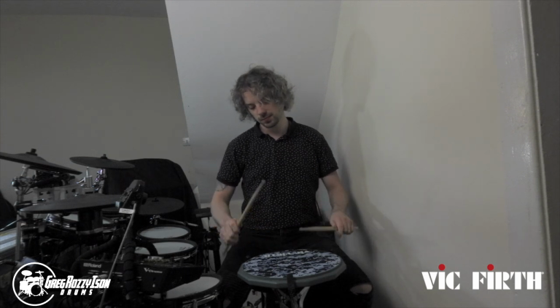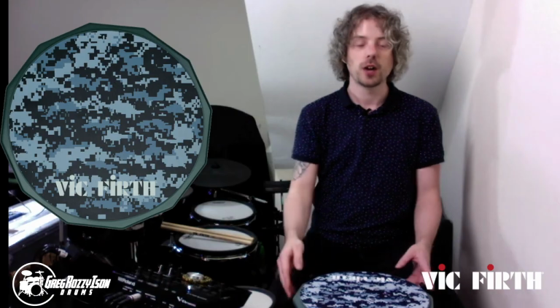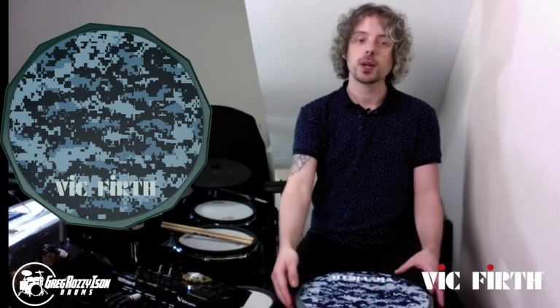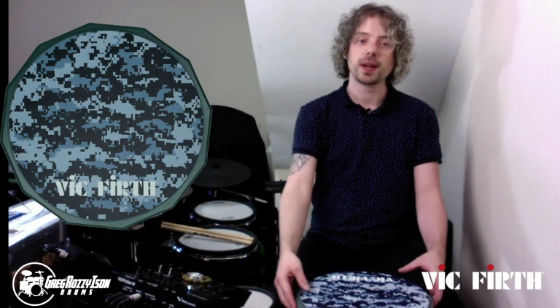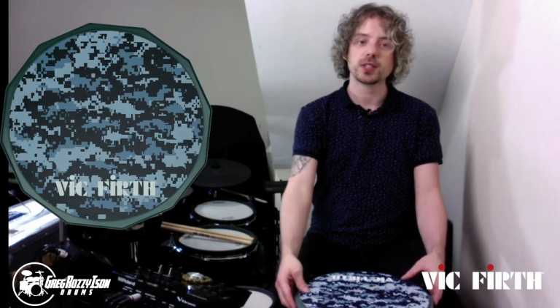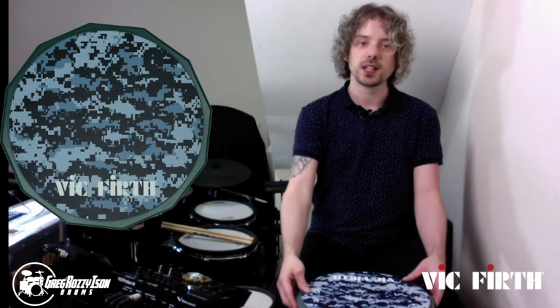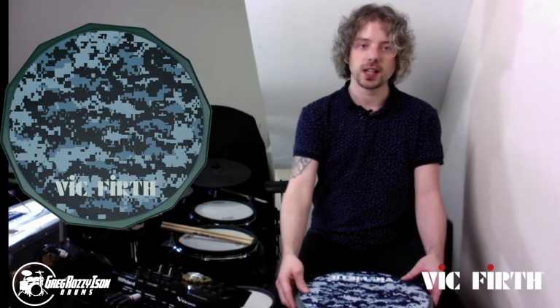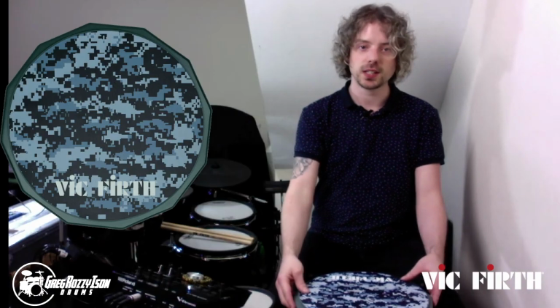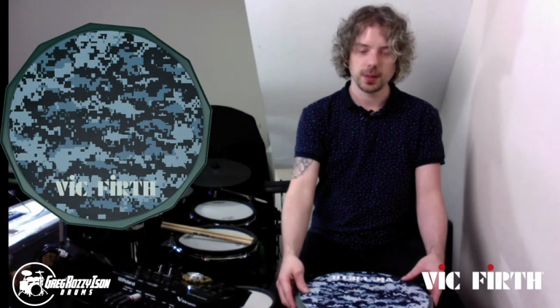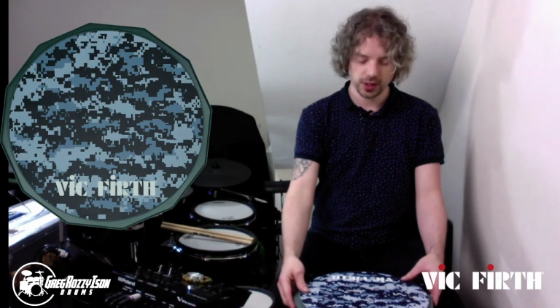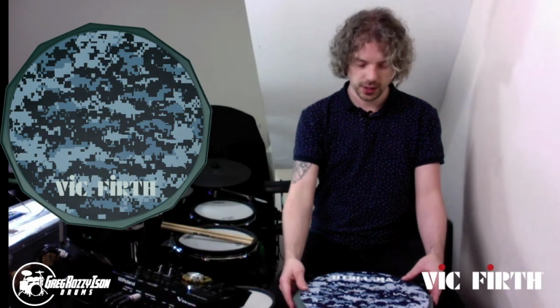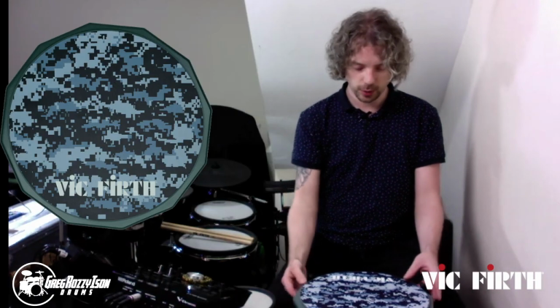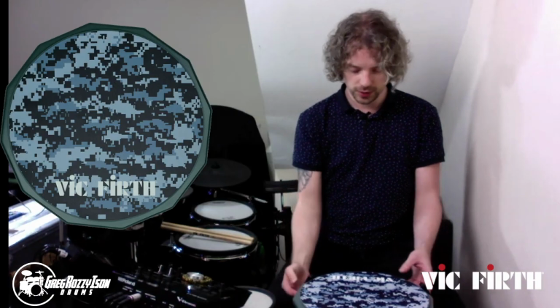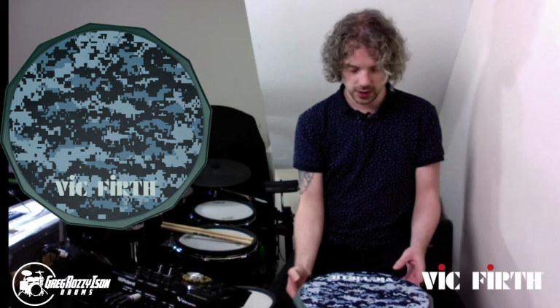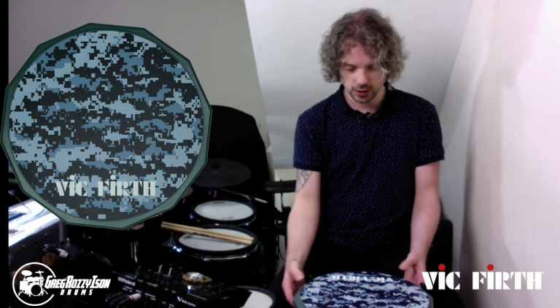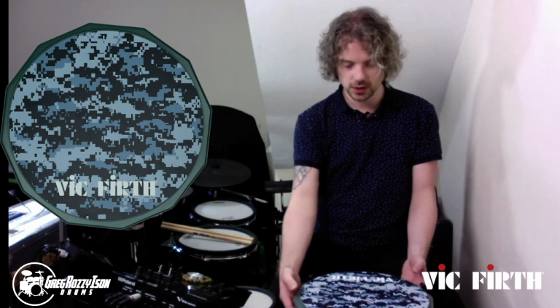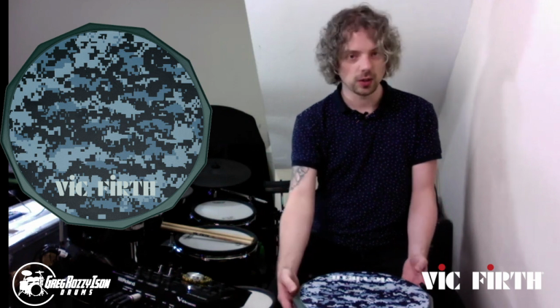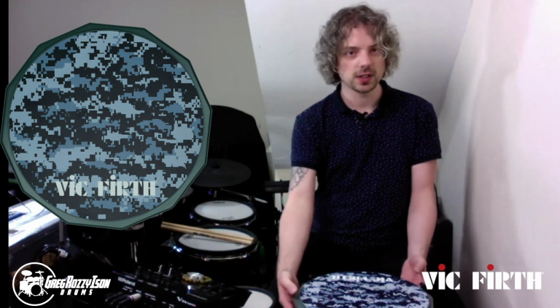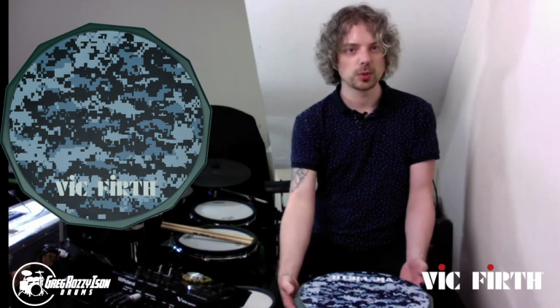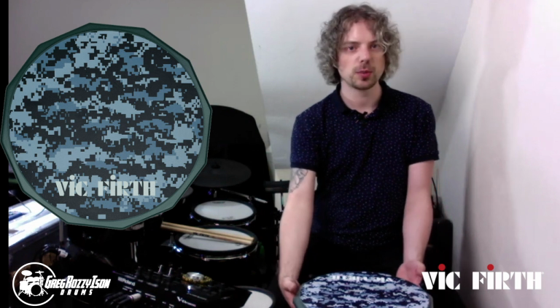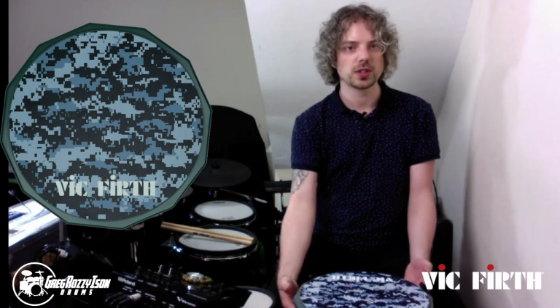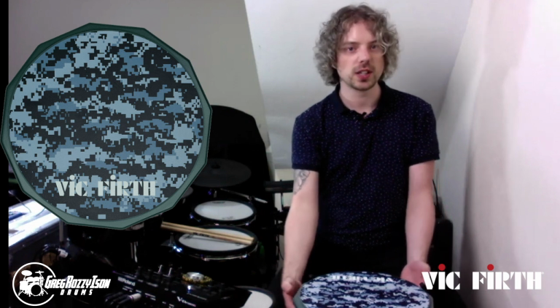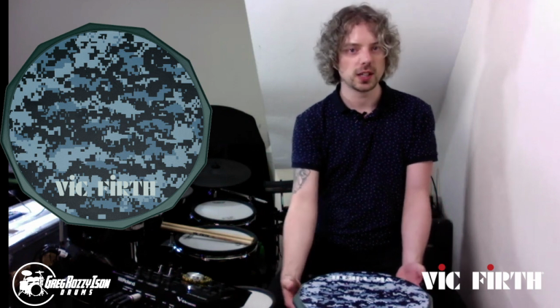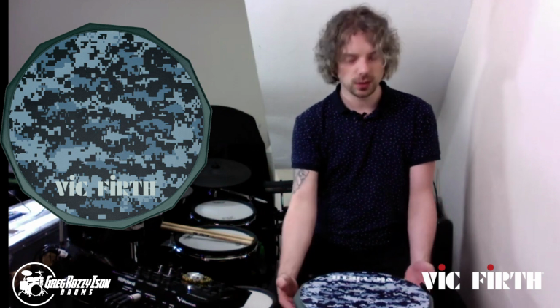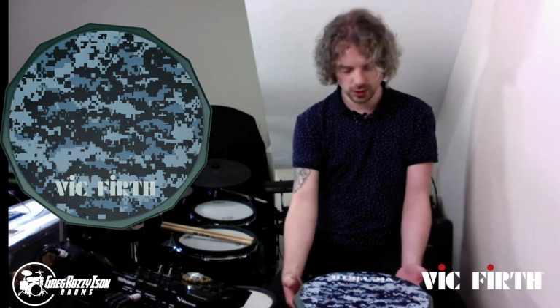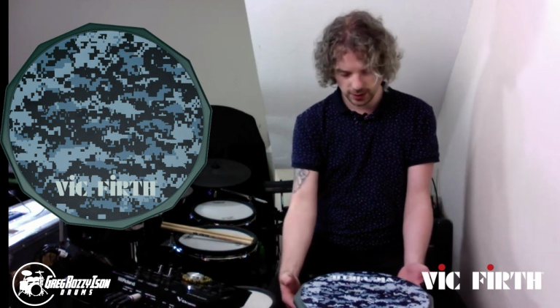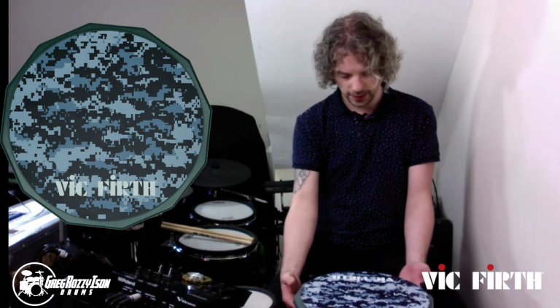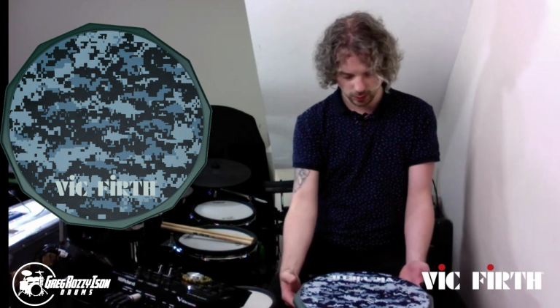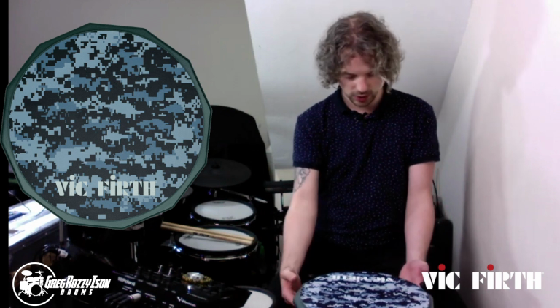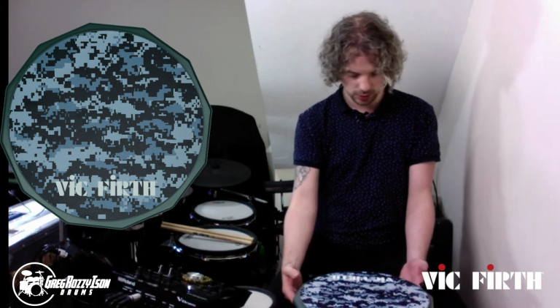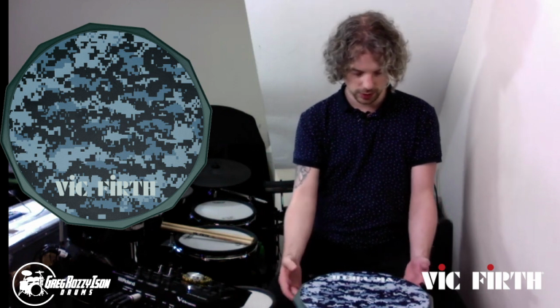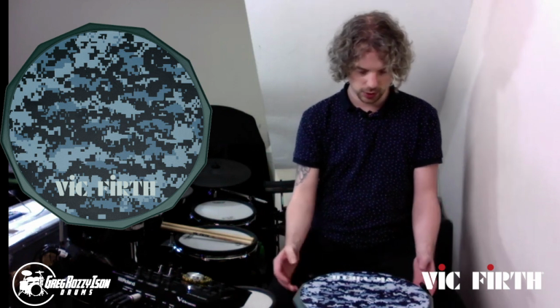I've got it mounted in a snare basket but obviously you can stick it on a tabletop. It's got the non-slip backing which is really, really cool.